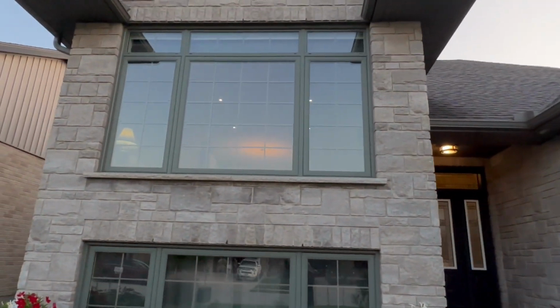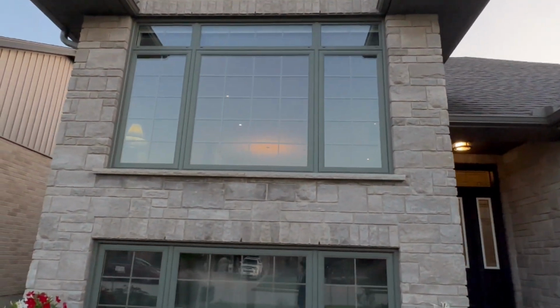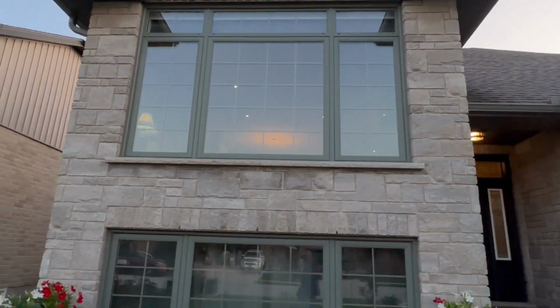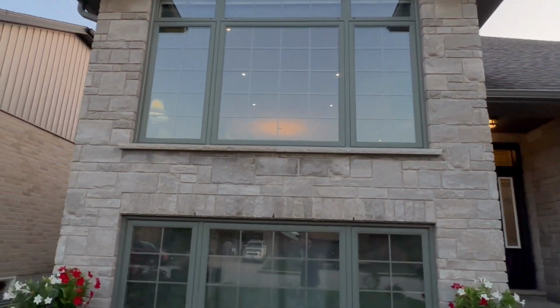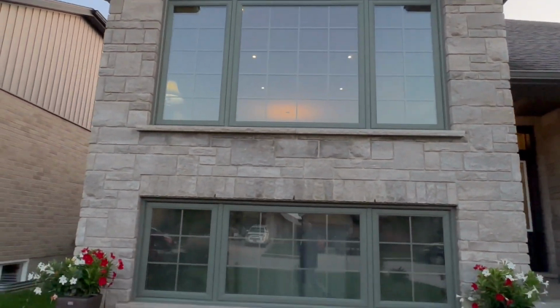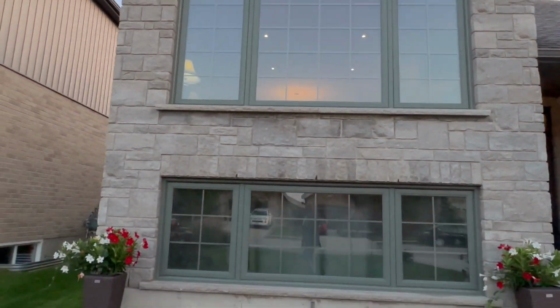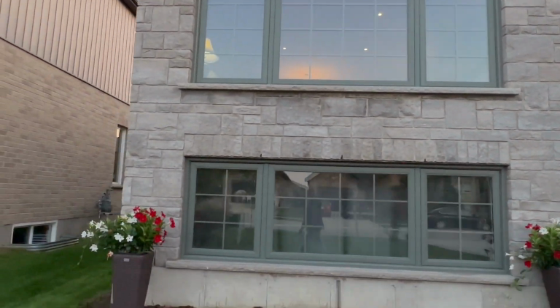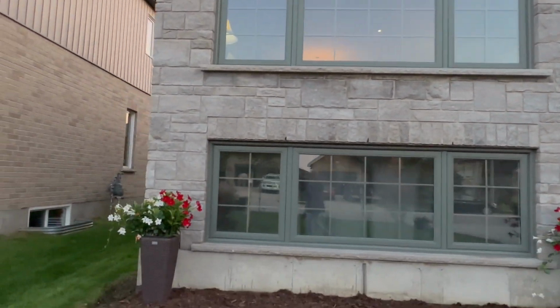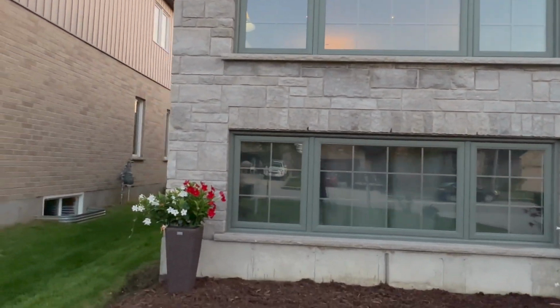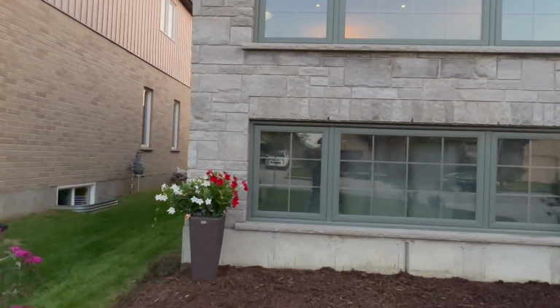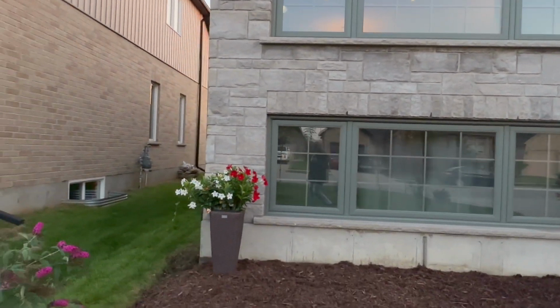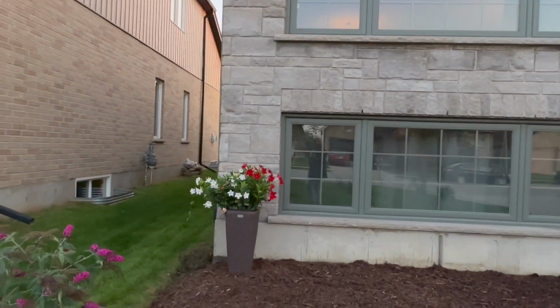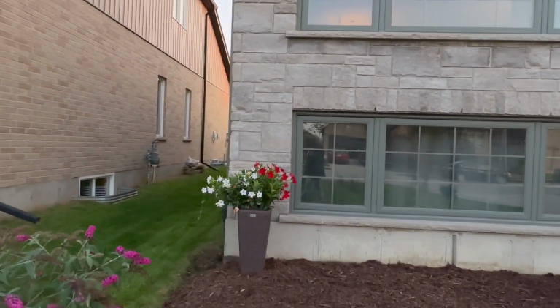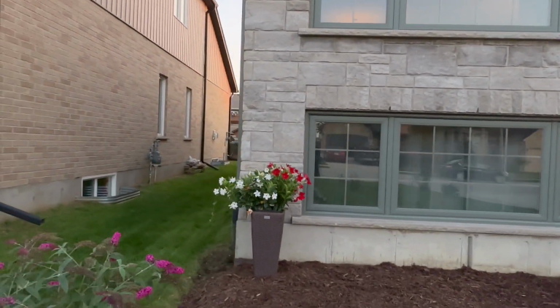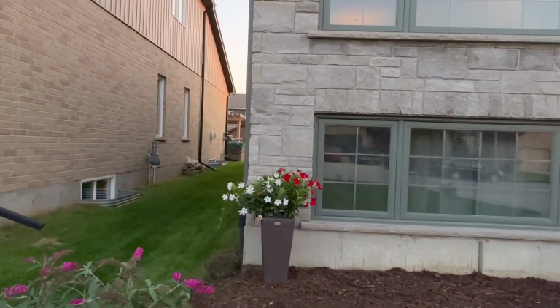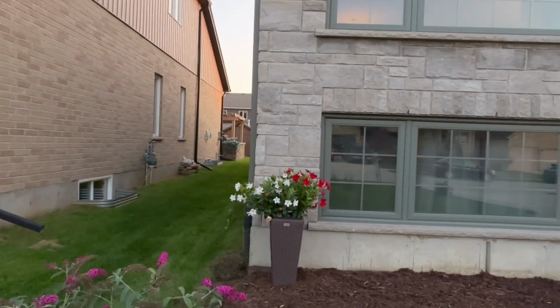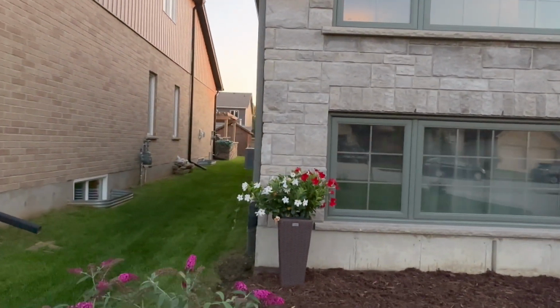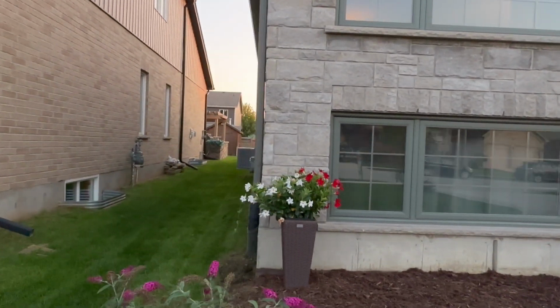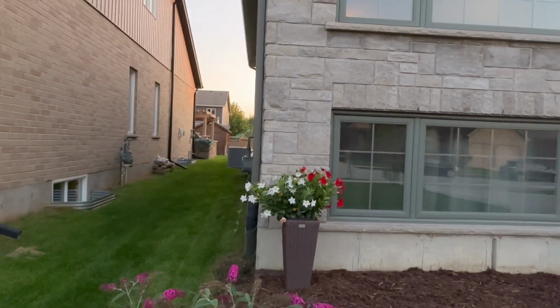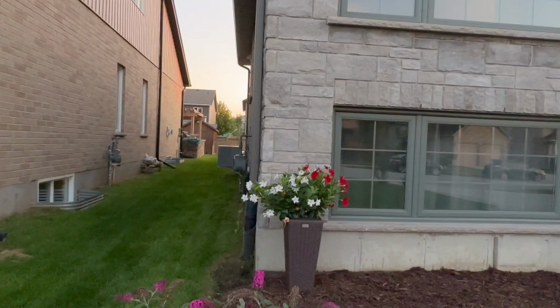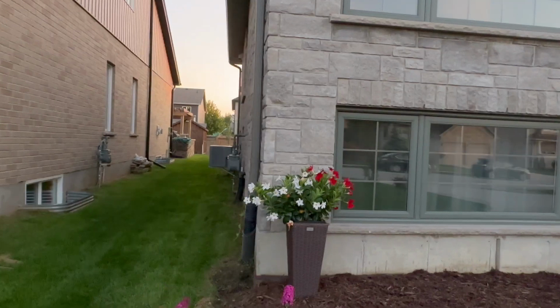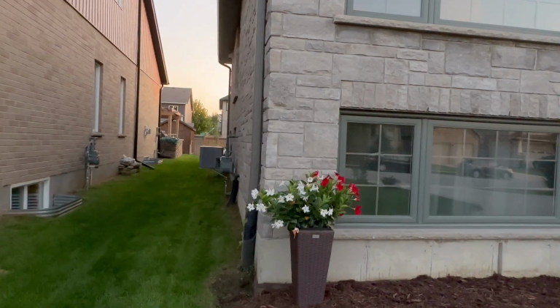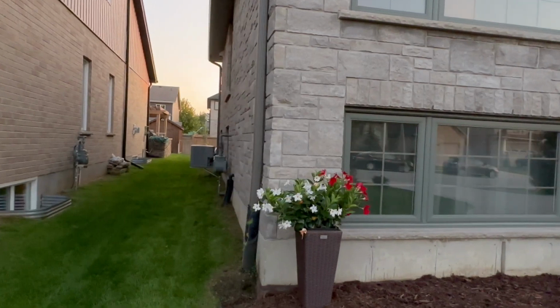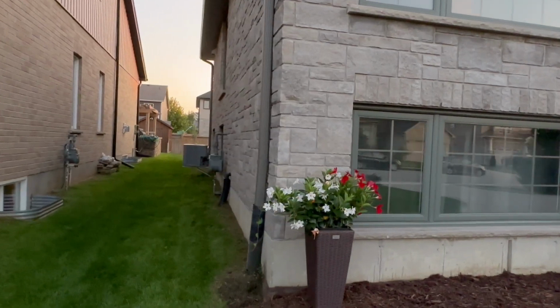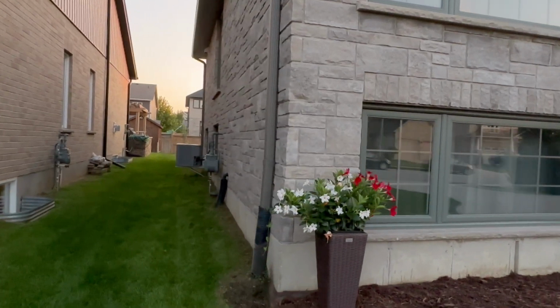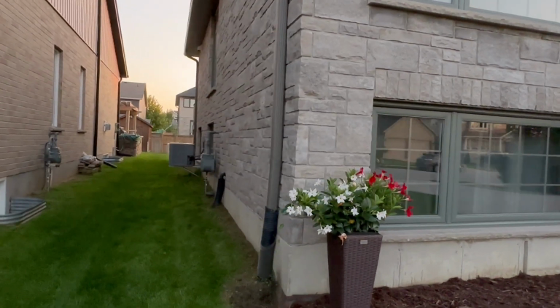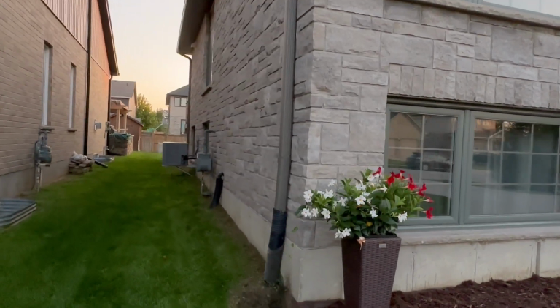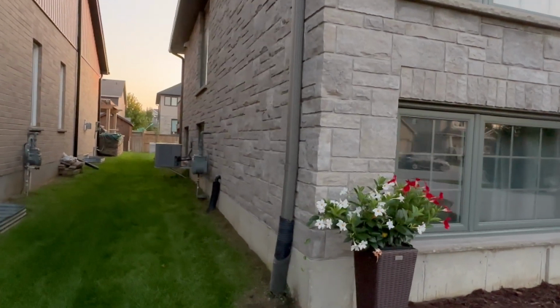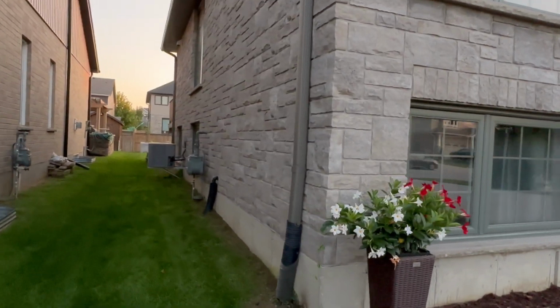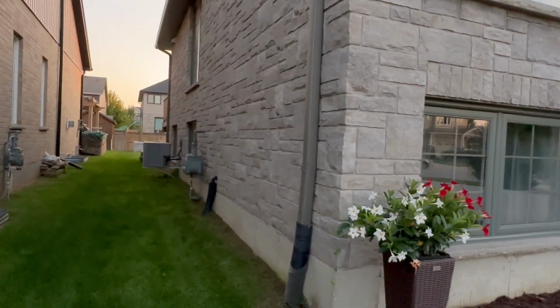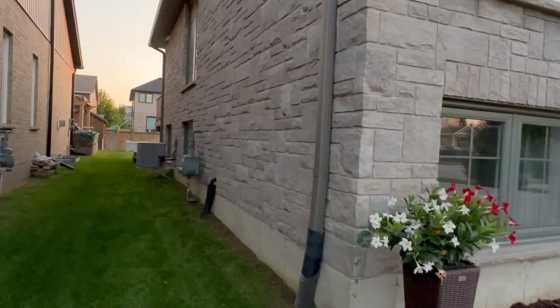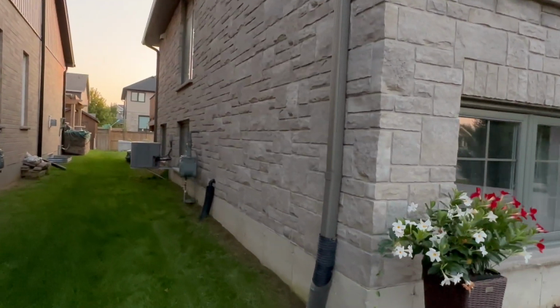Beautiful gardens, lush lawn. Snyder has an amazing reputation for quality — lots of windows, lots of brightness.